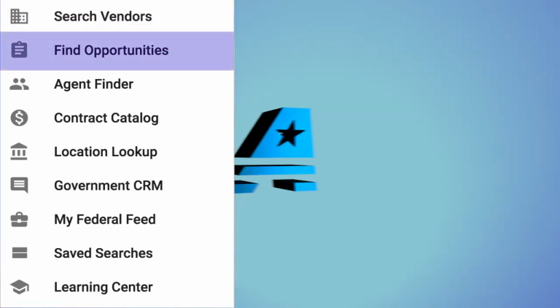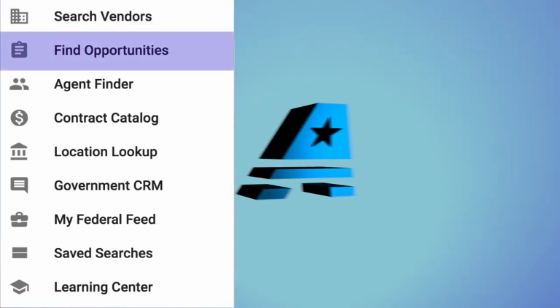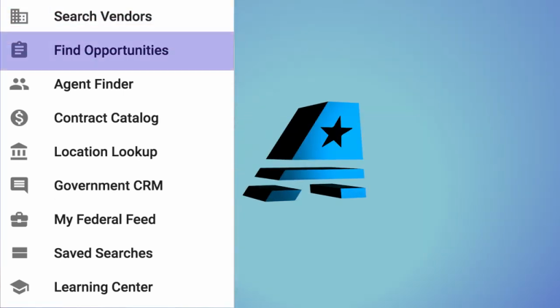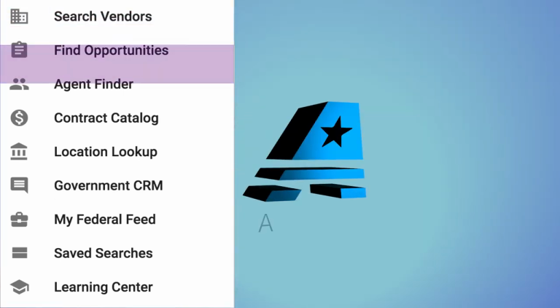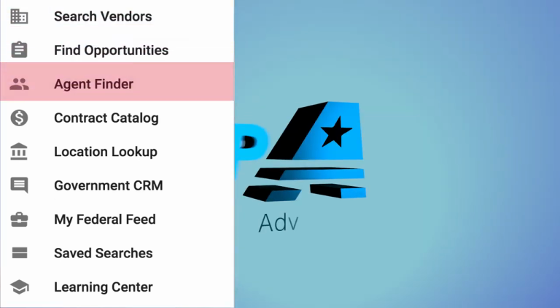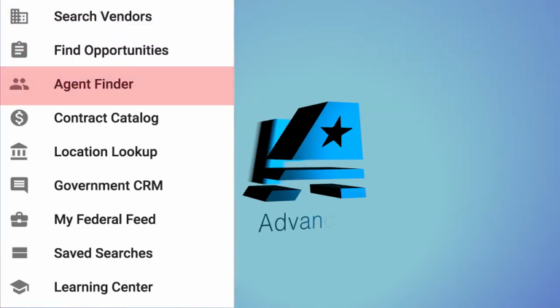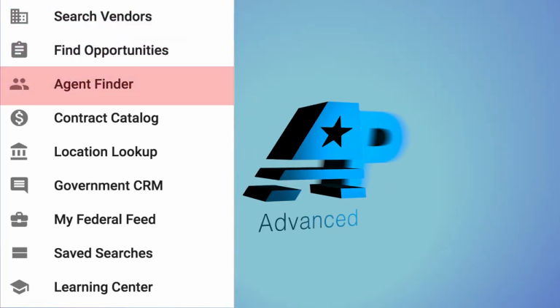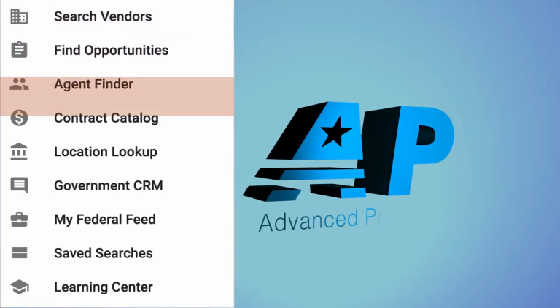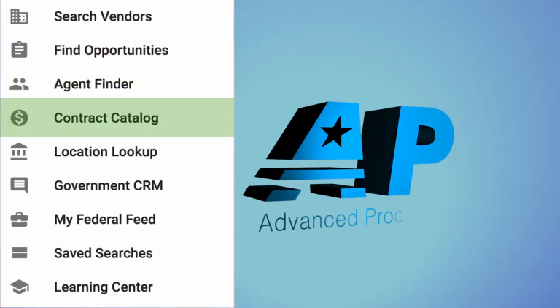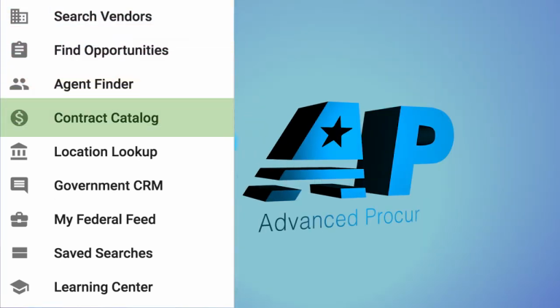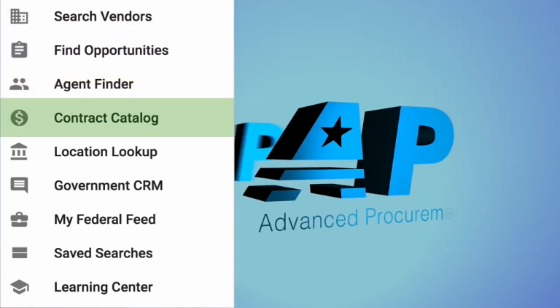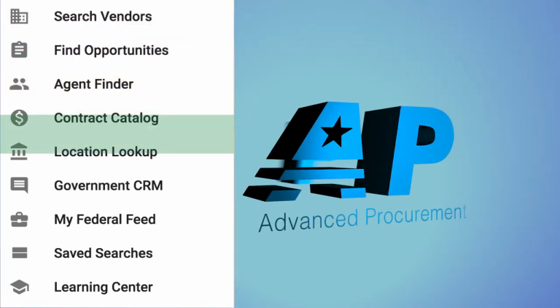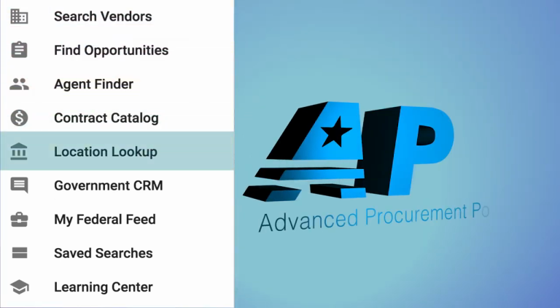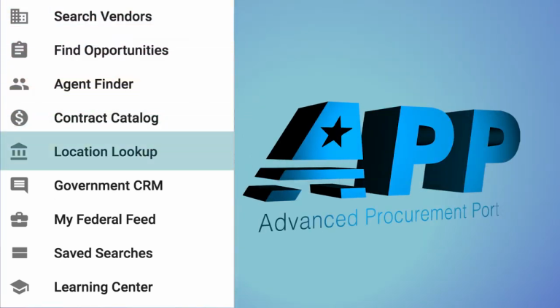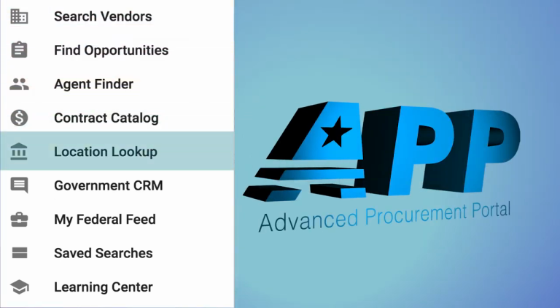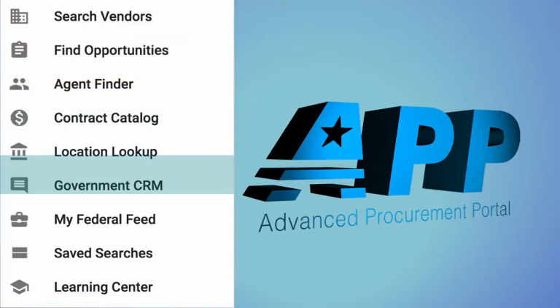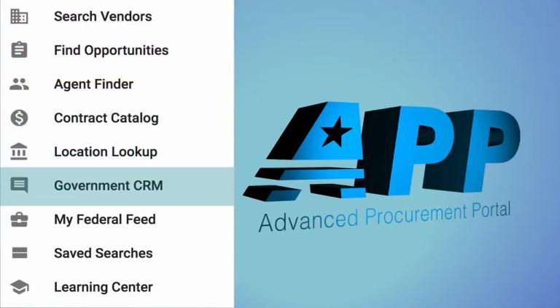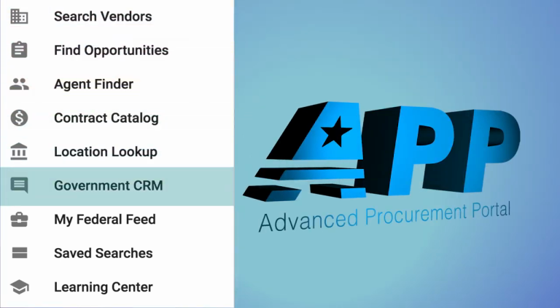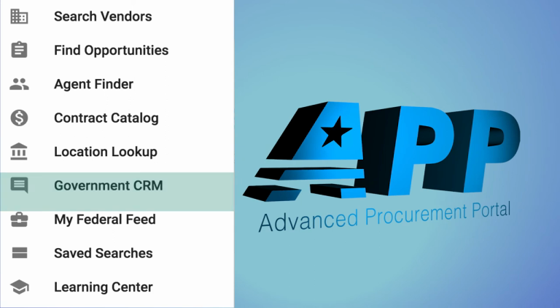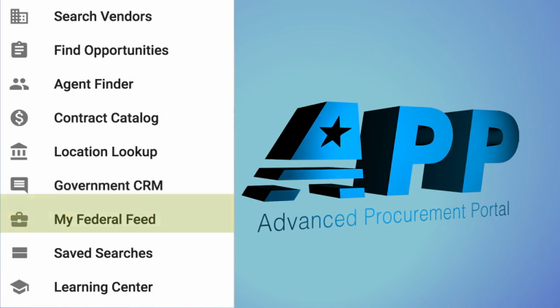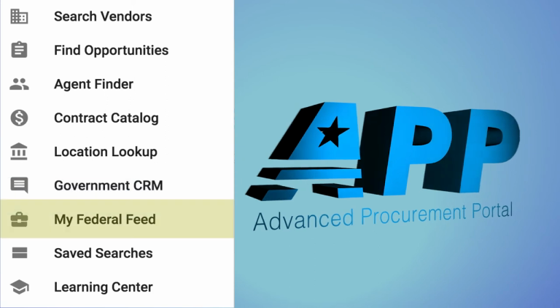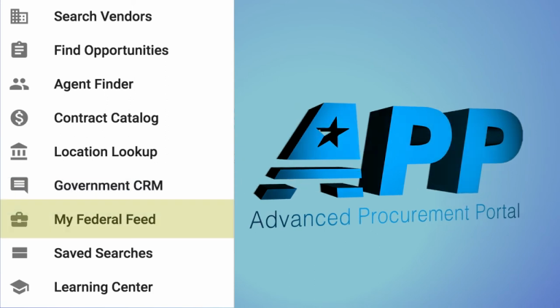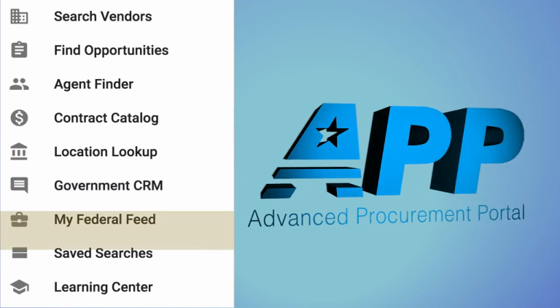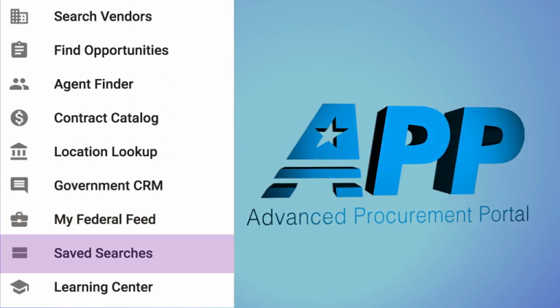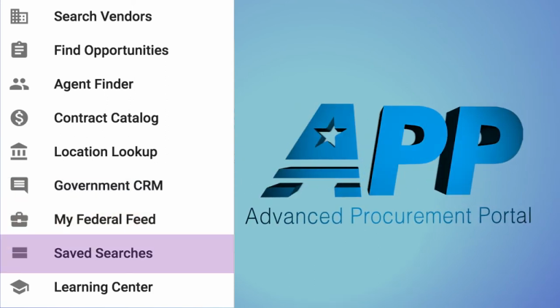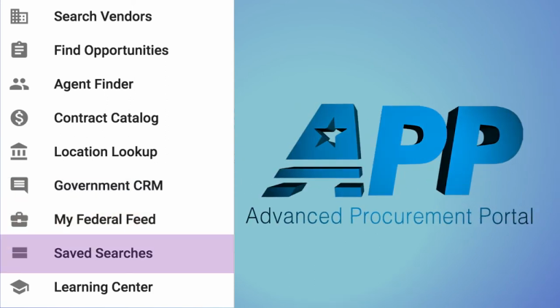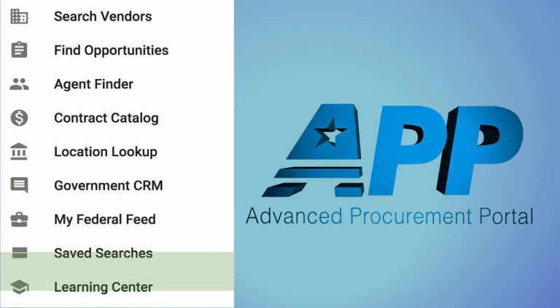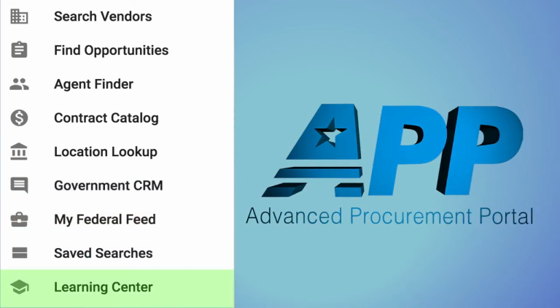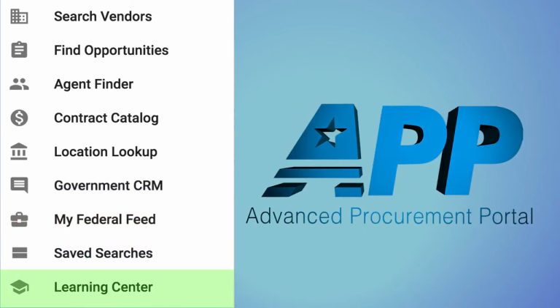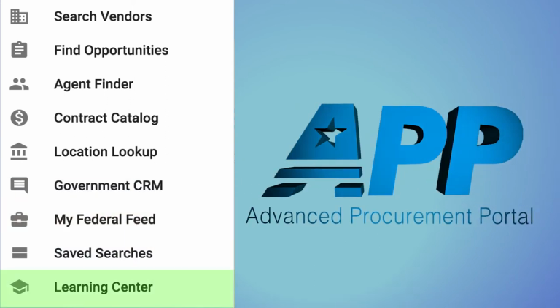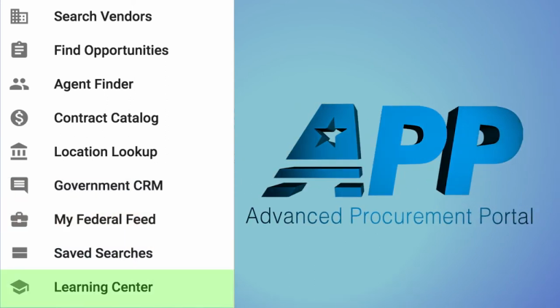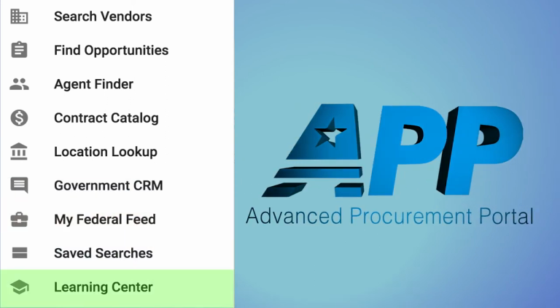If you're ready to sell to the government, prepare yourself for success with the Advanced Procurement Portal.